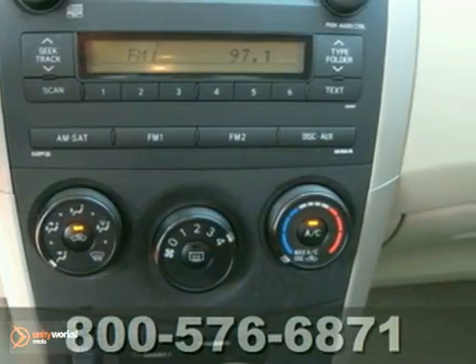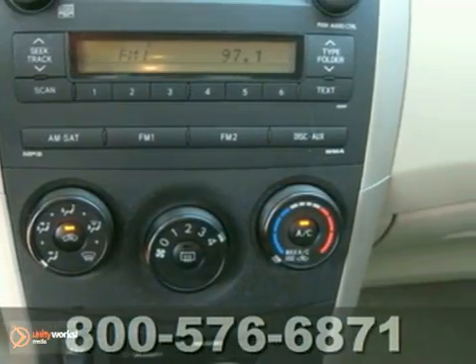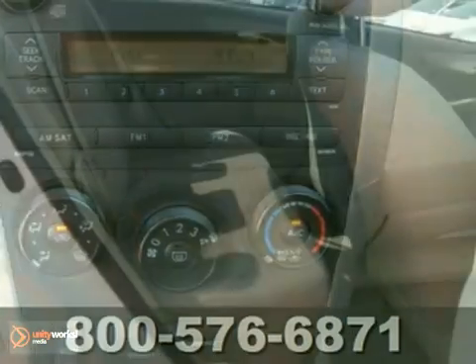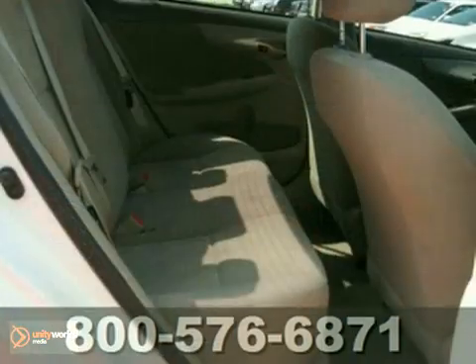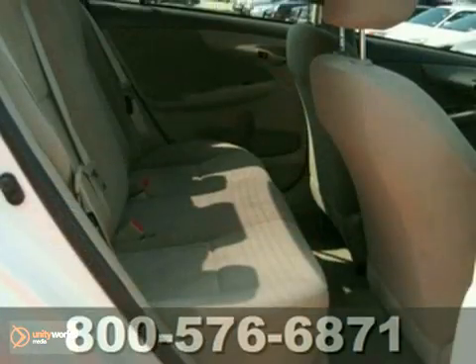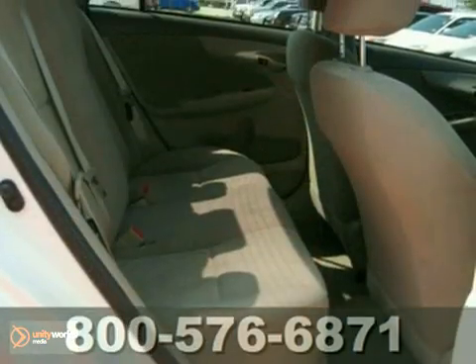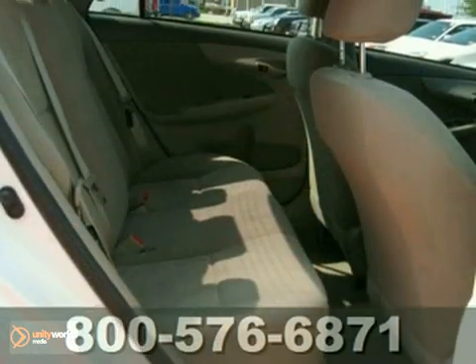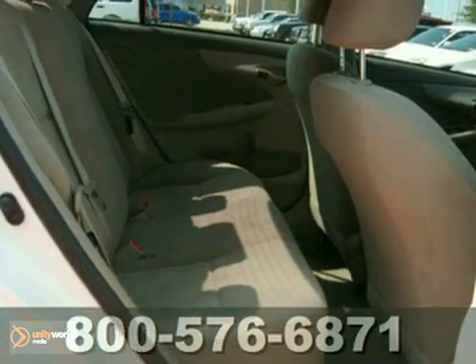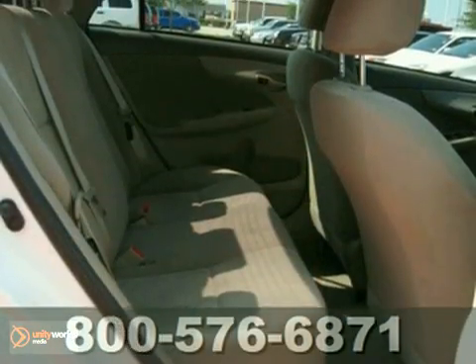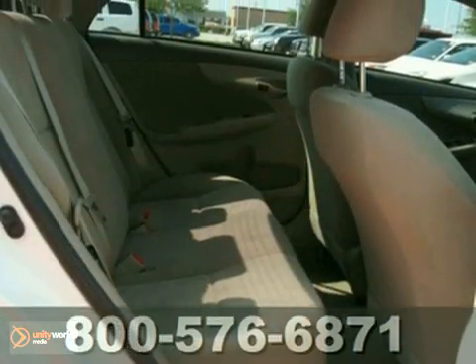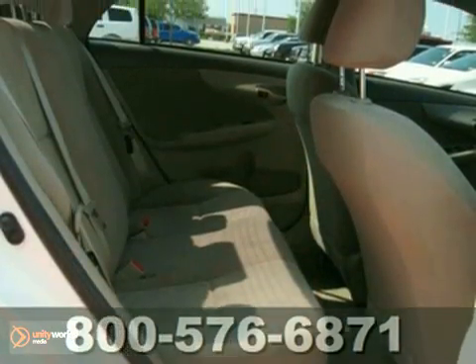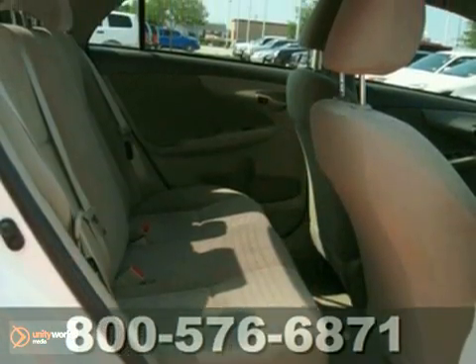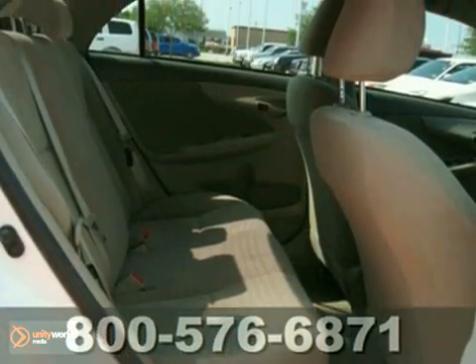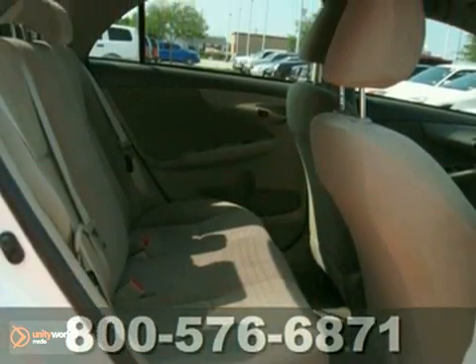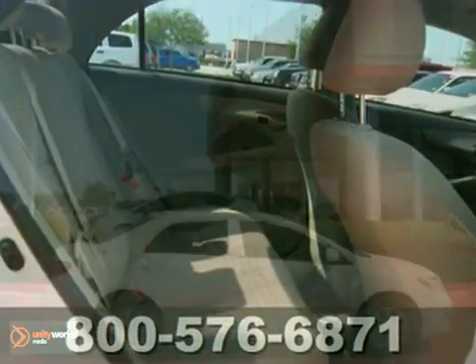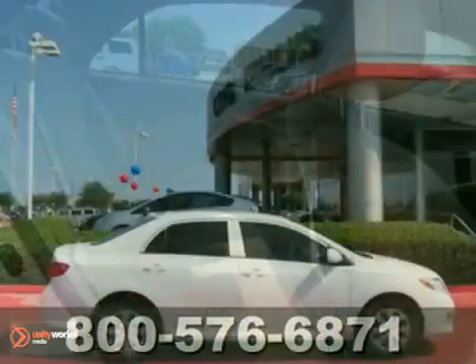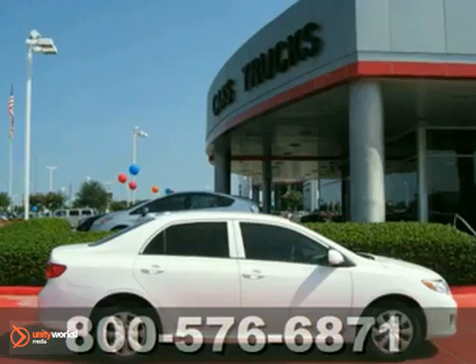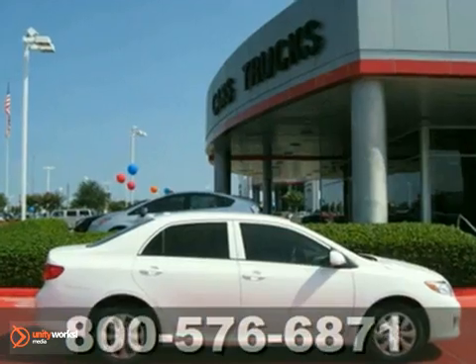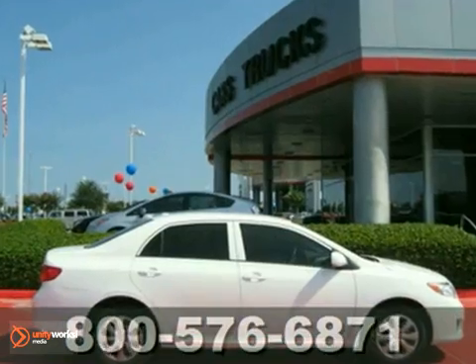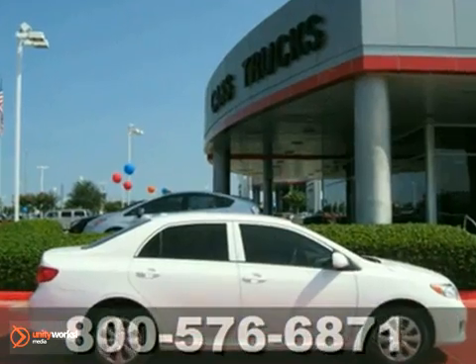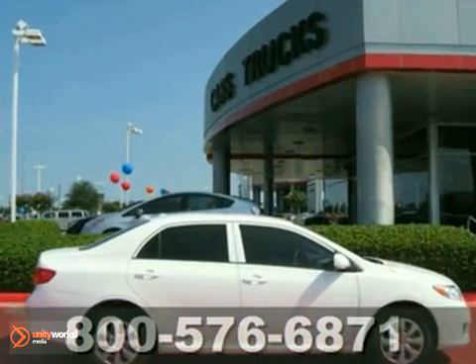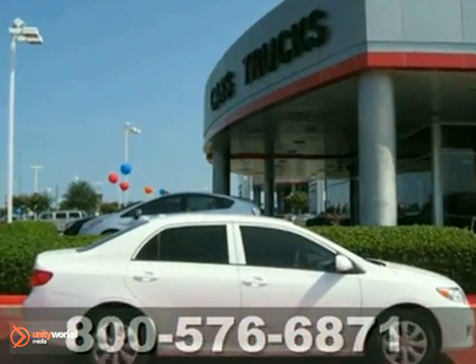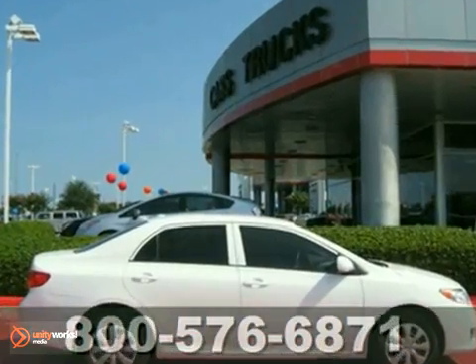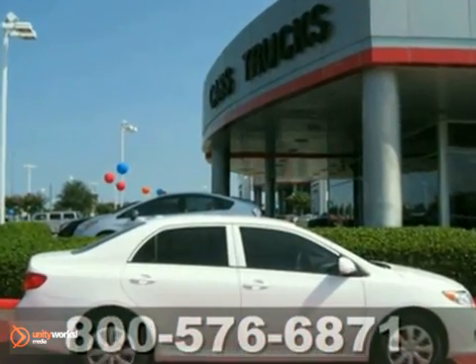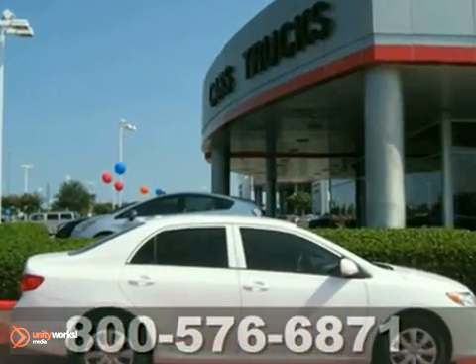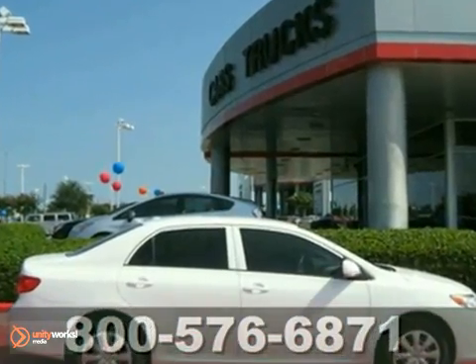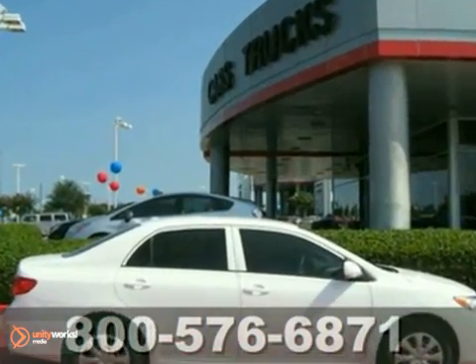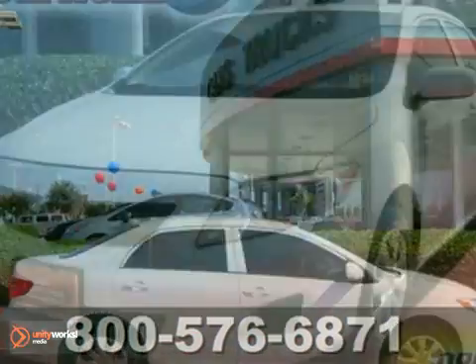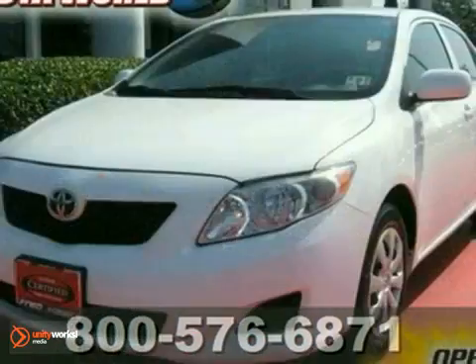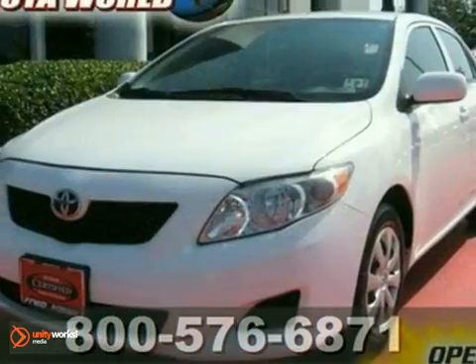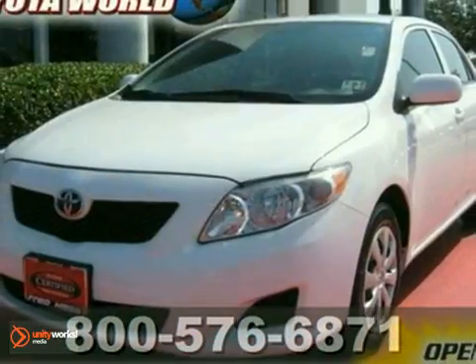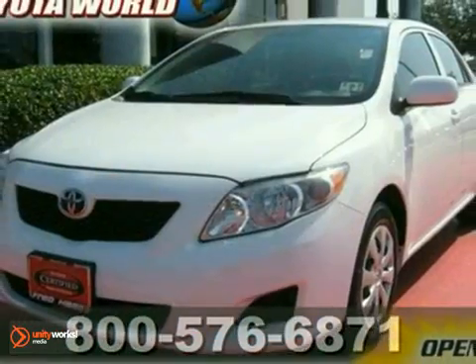The low miles and warranty only make it more appealing. Don't miss out. See it for yourself today.